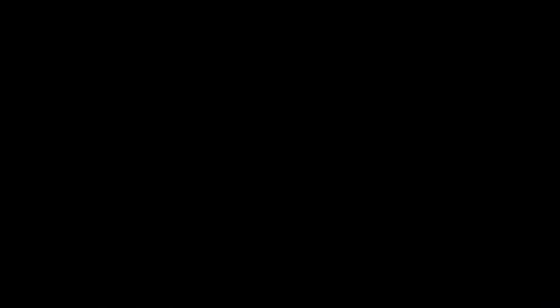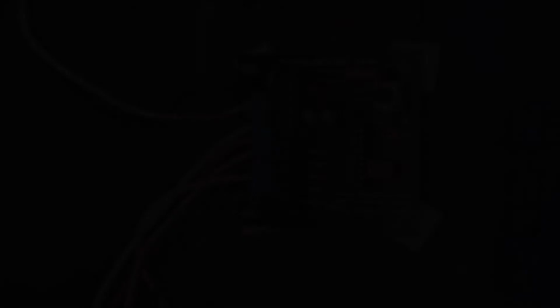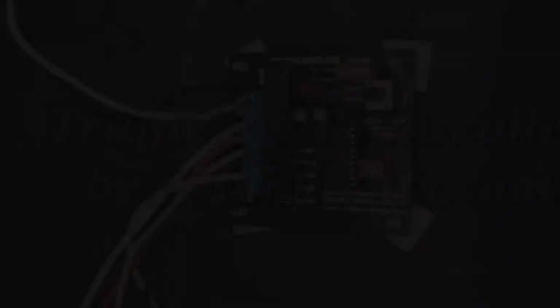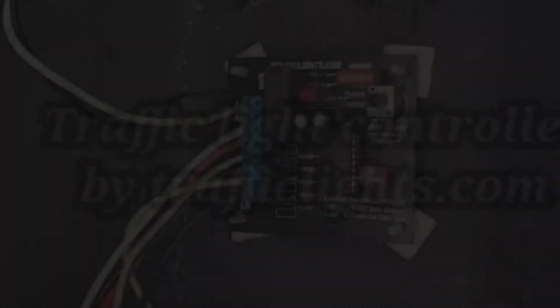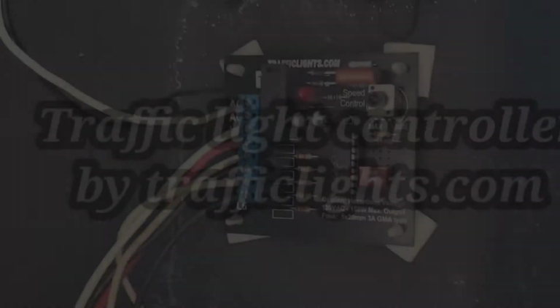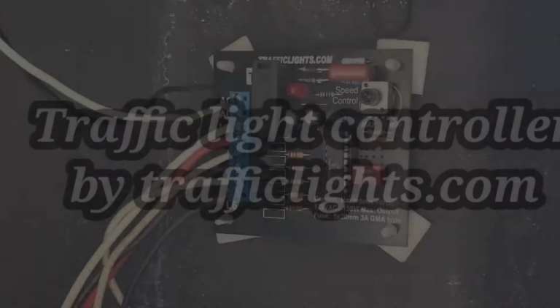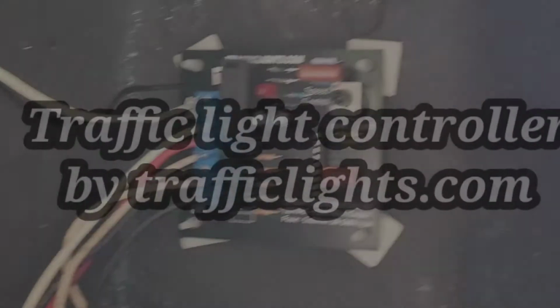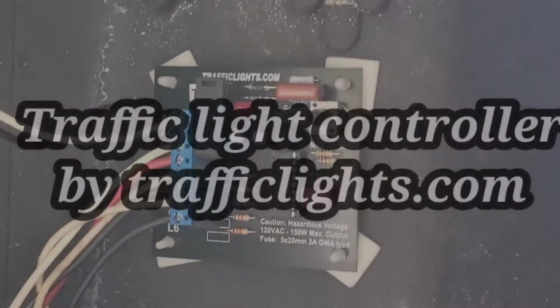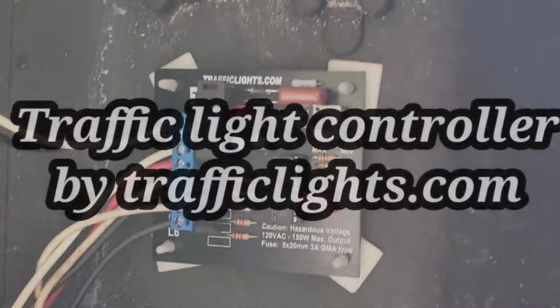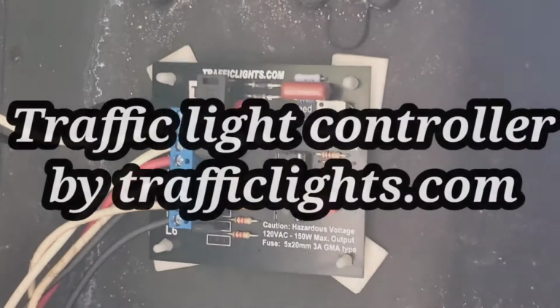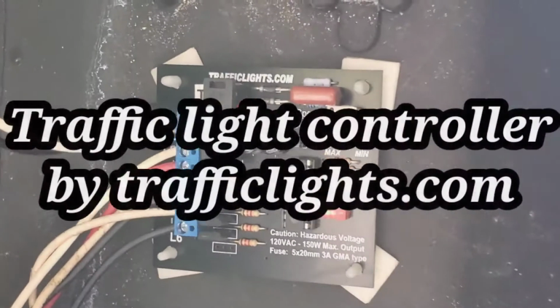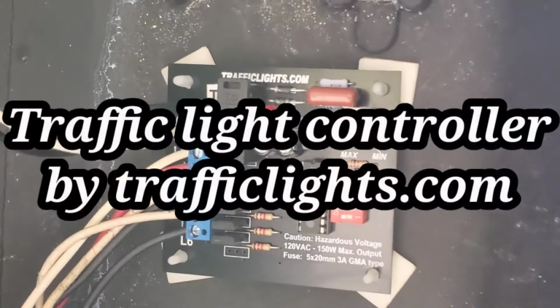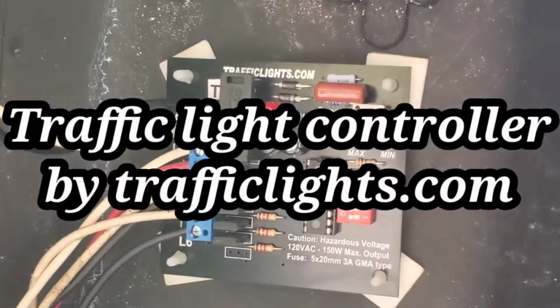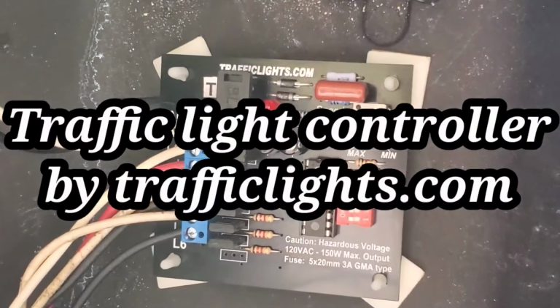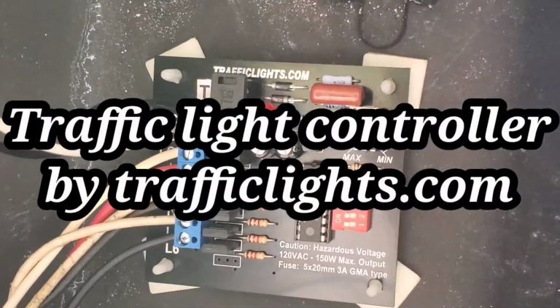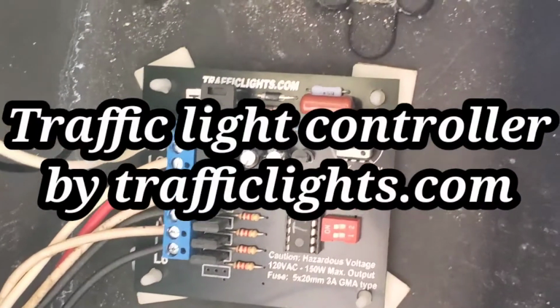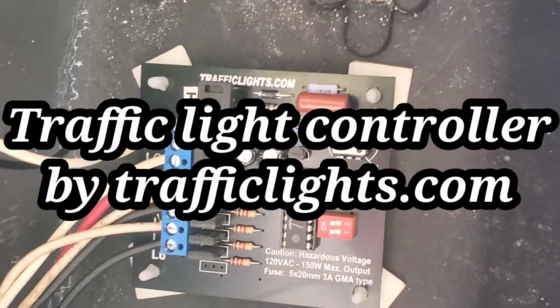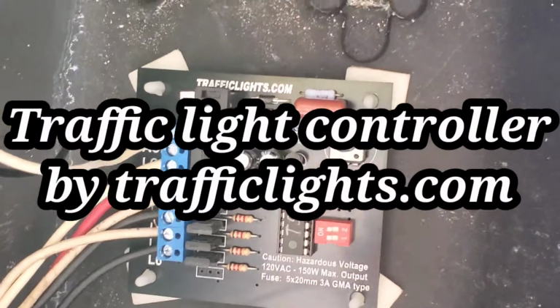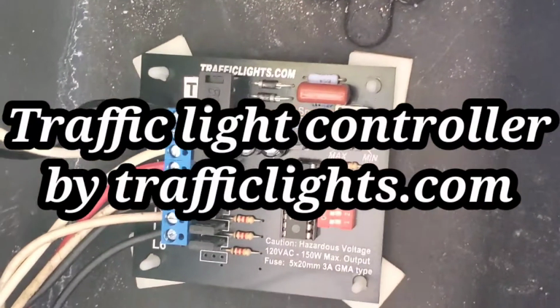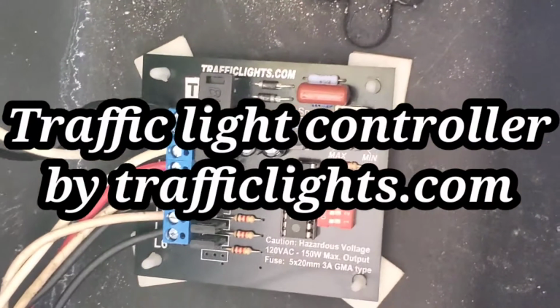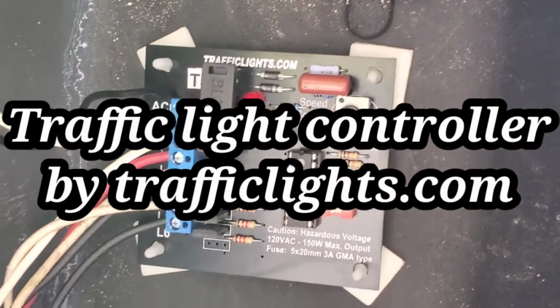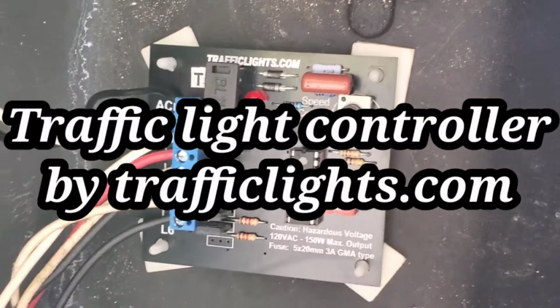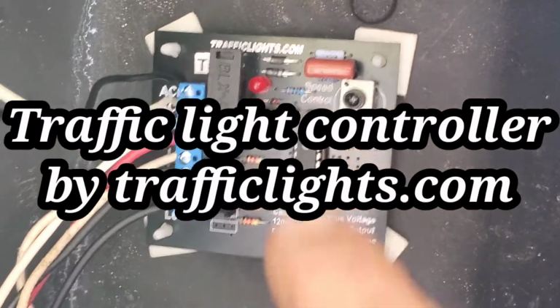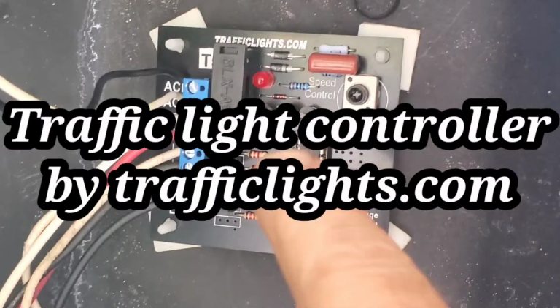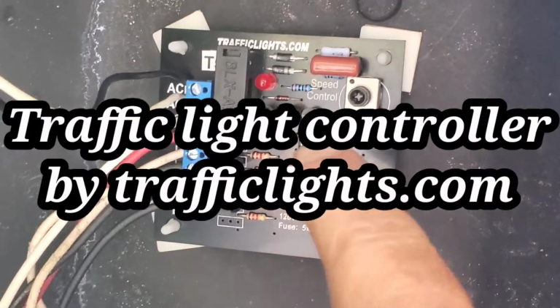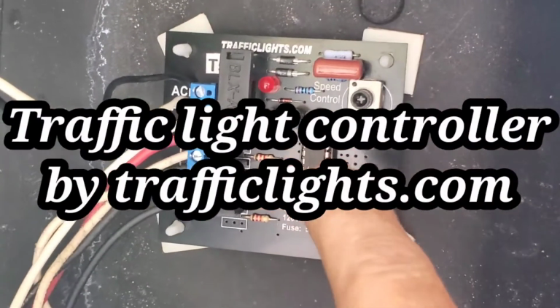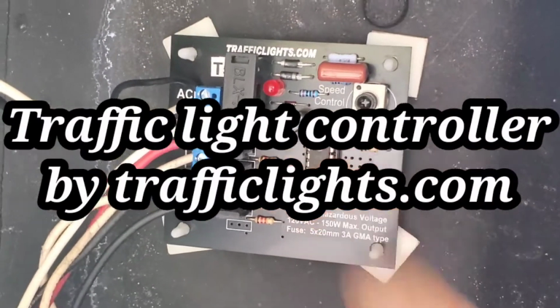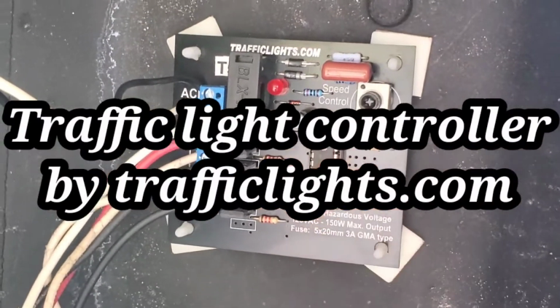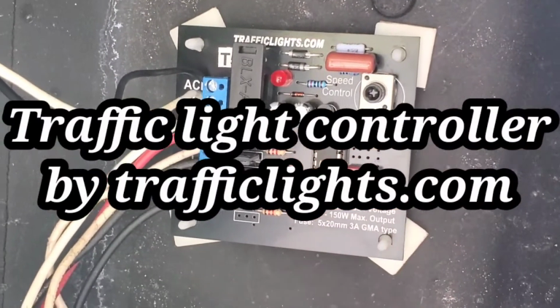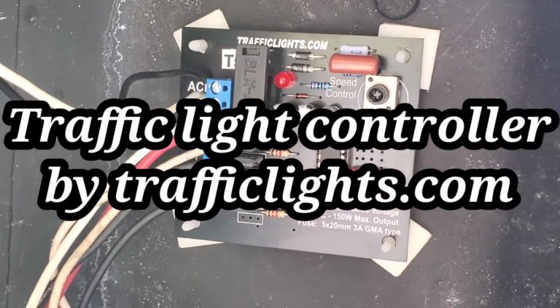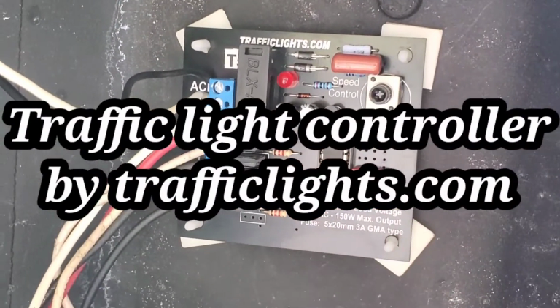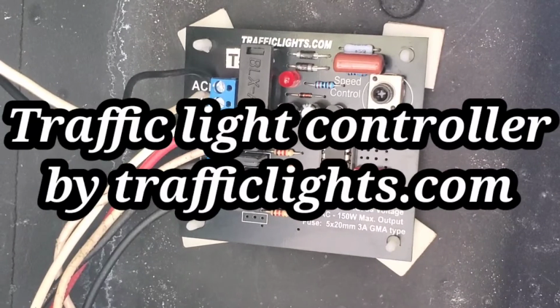Hey YouTube, just installed my traffic lights controller from trafficlights.com.